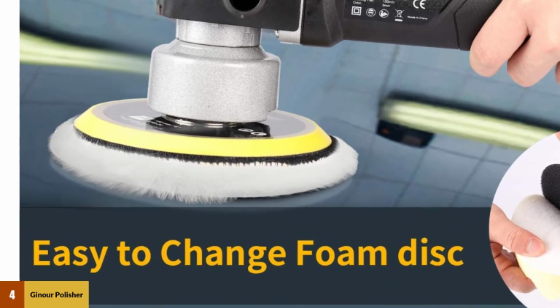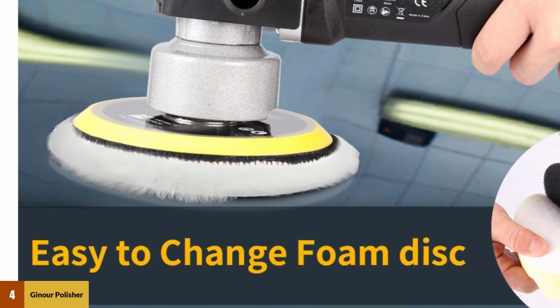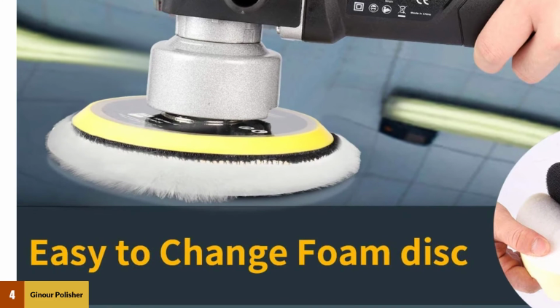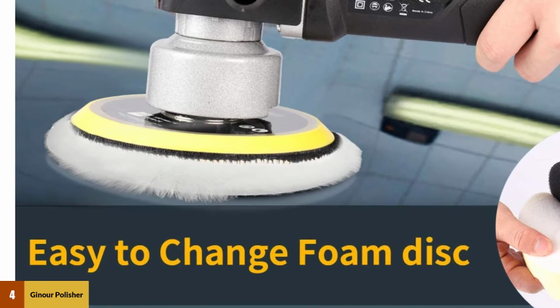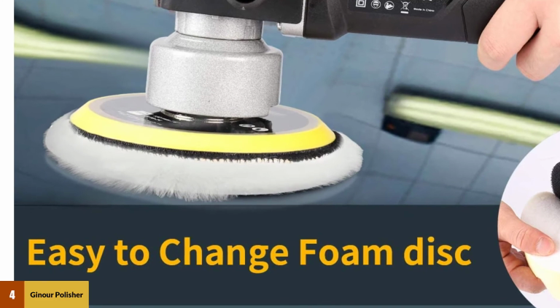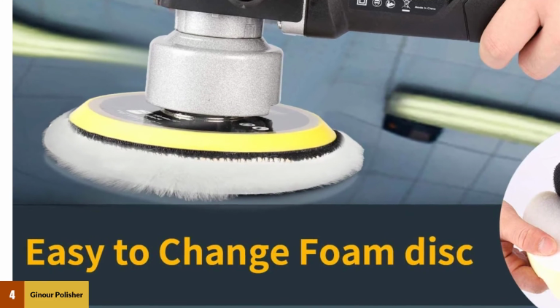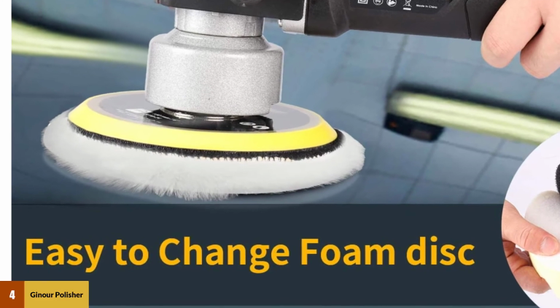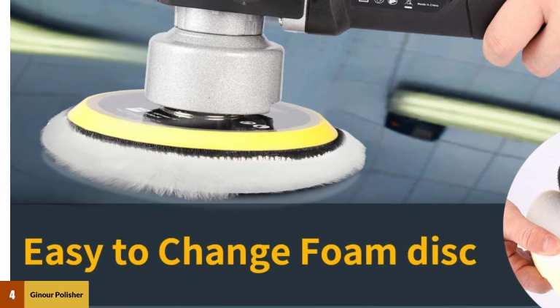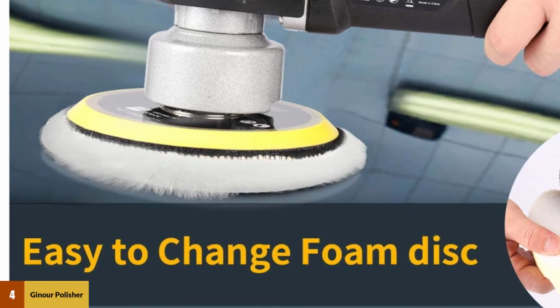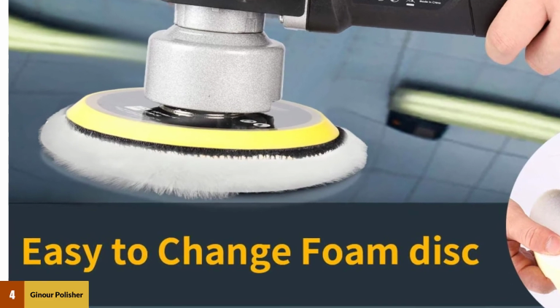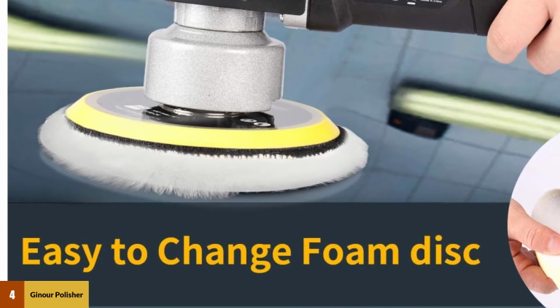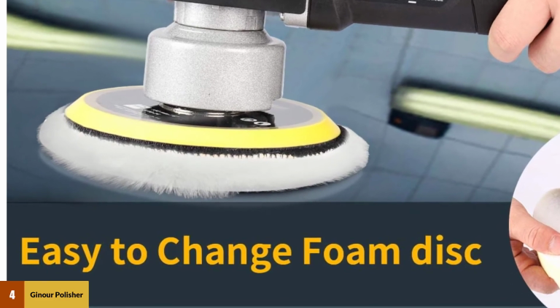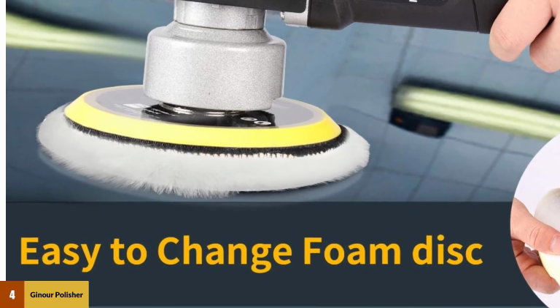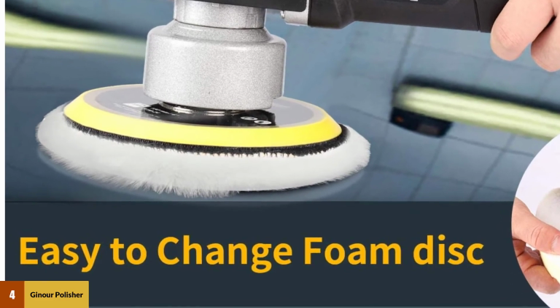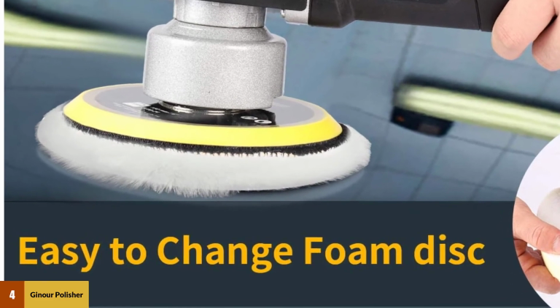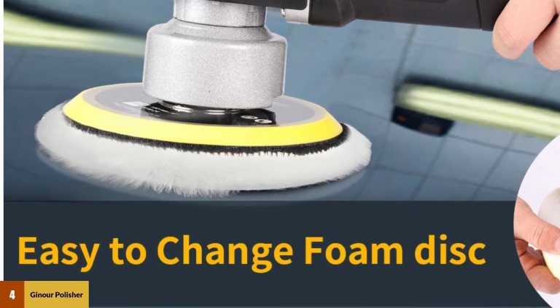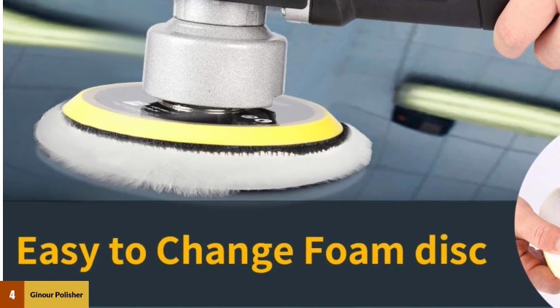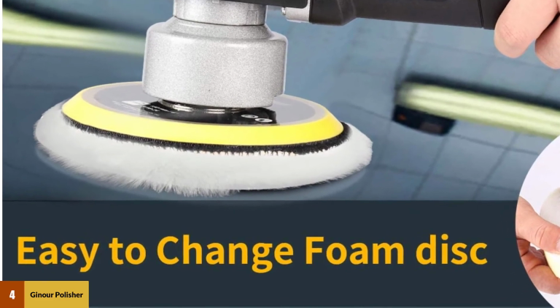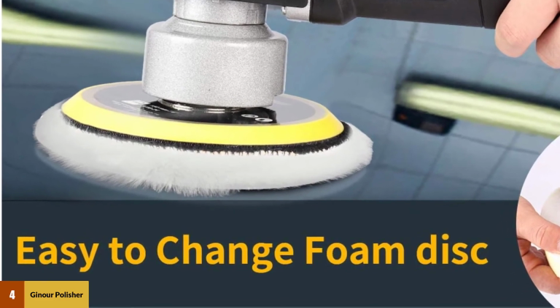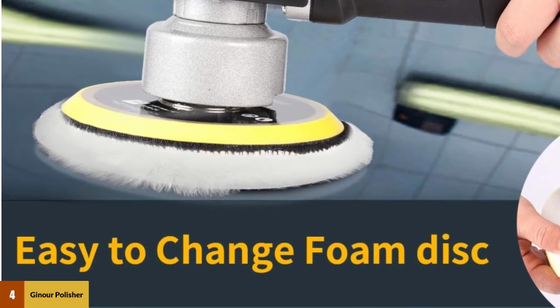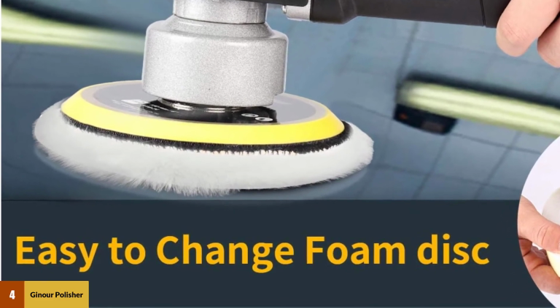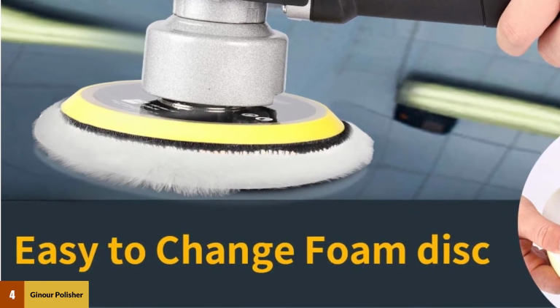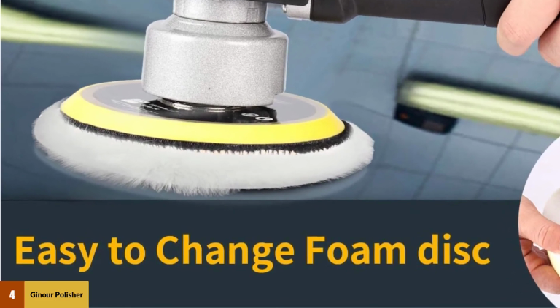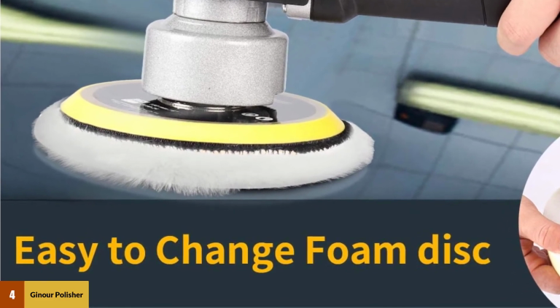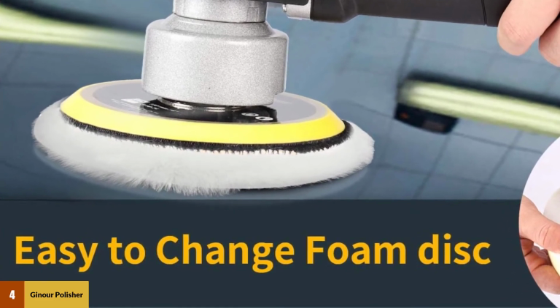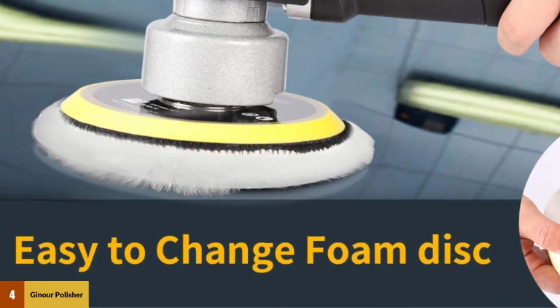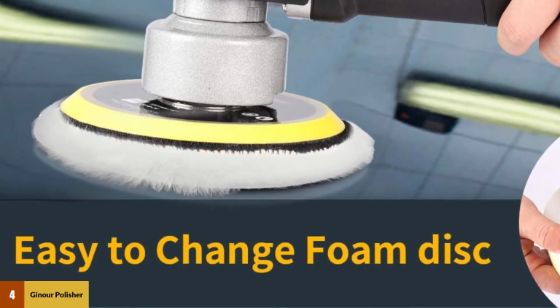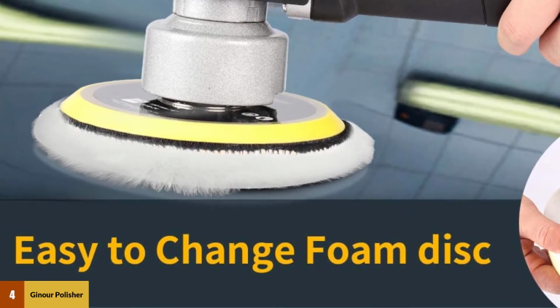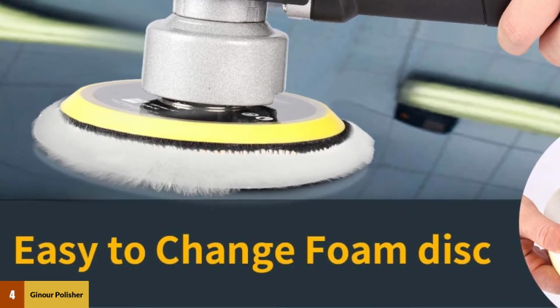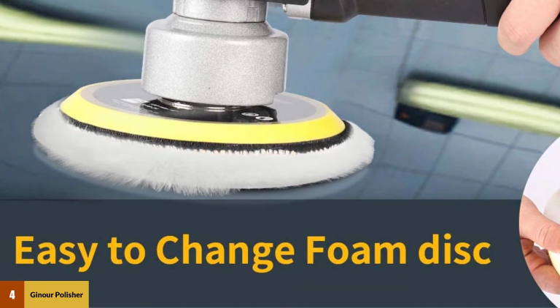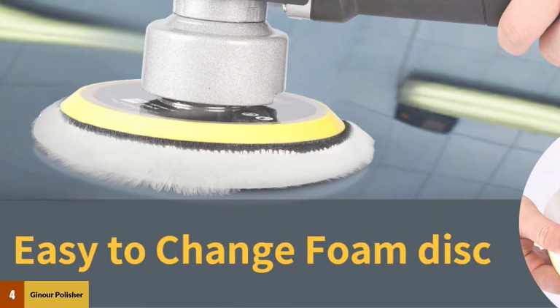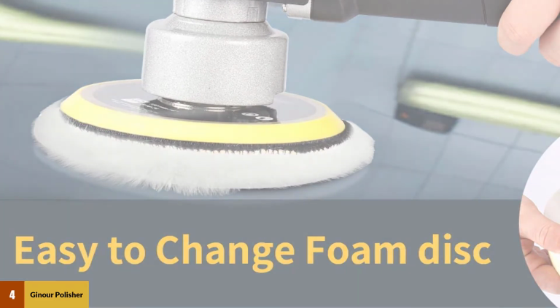The product is ideal for buffing, polishing, waxing, and removing swirls.